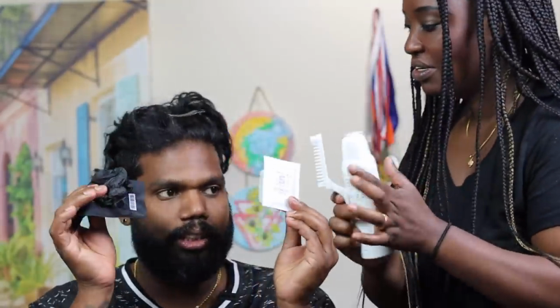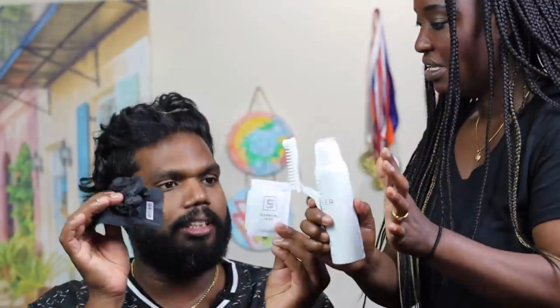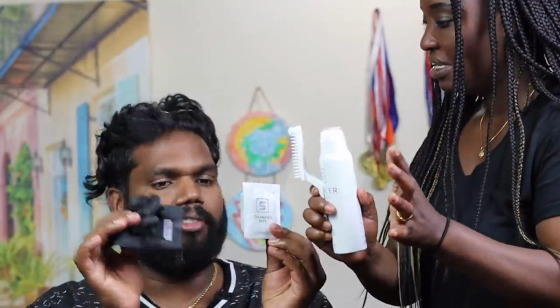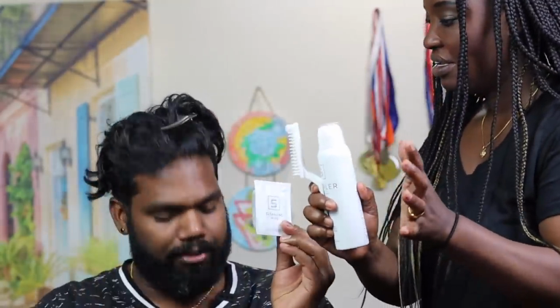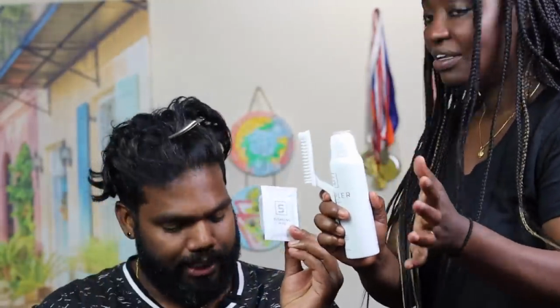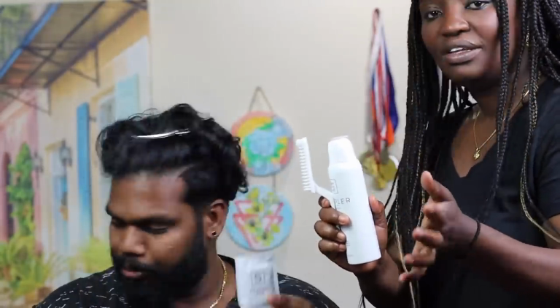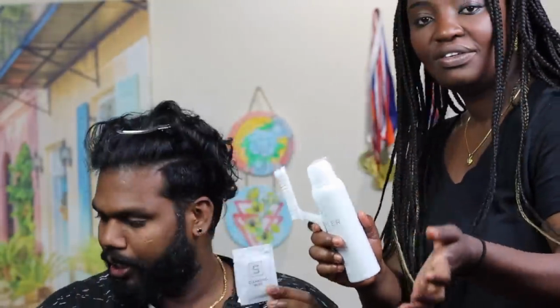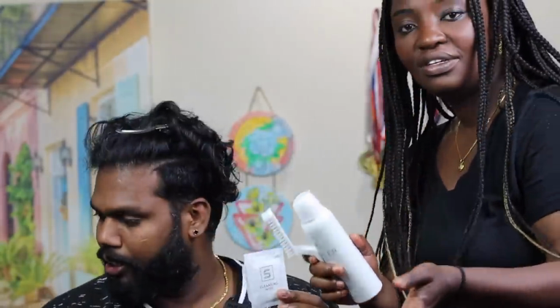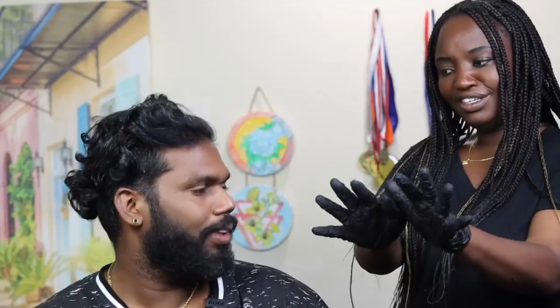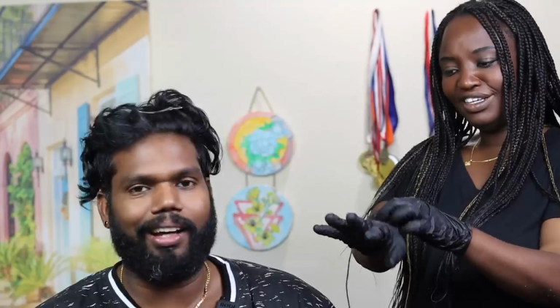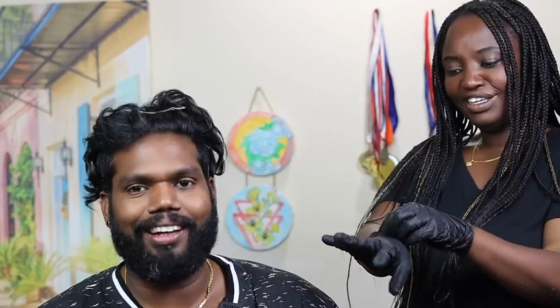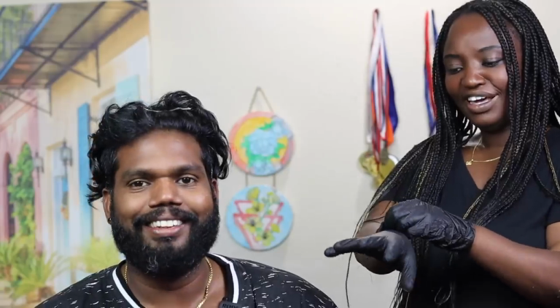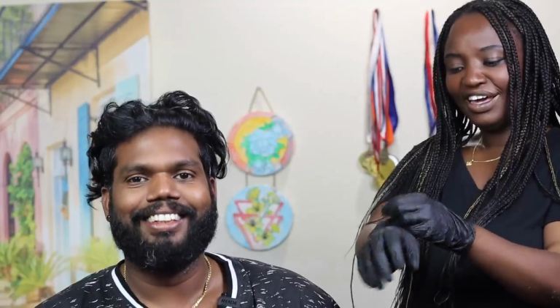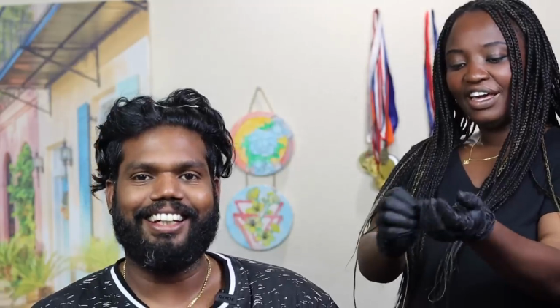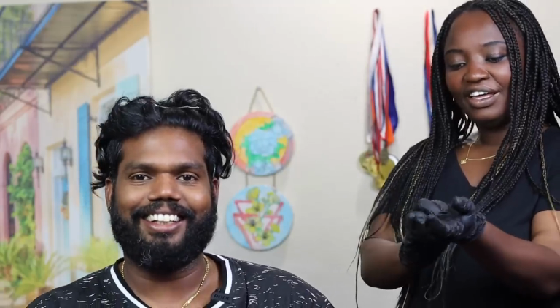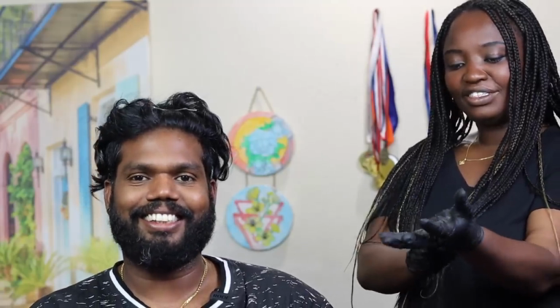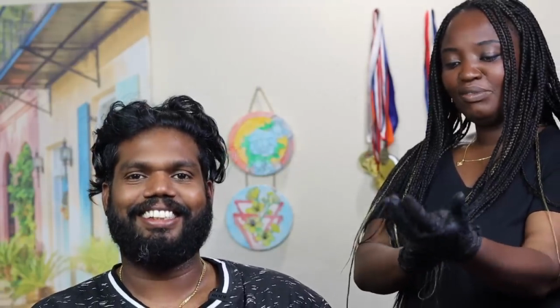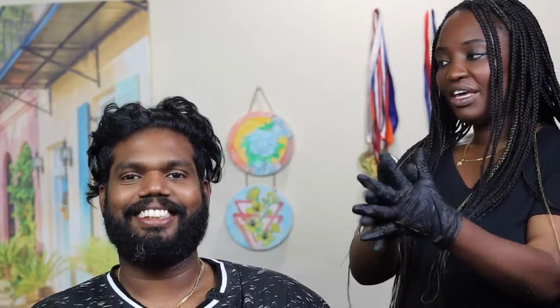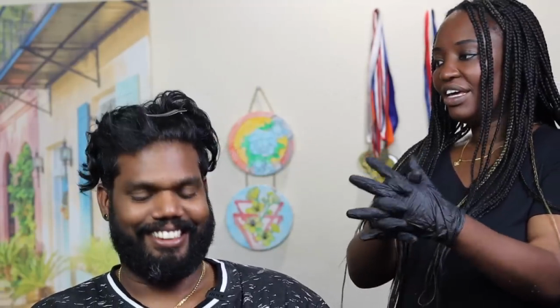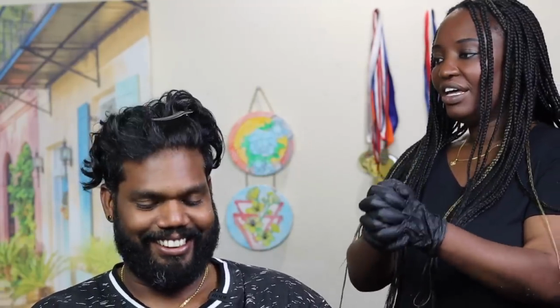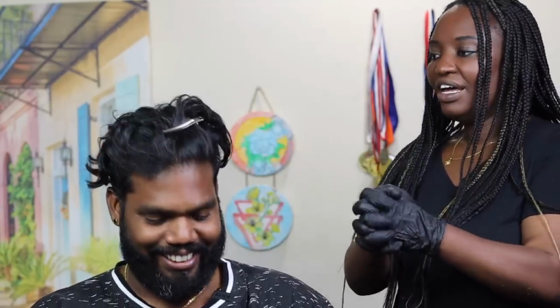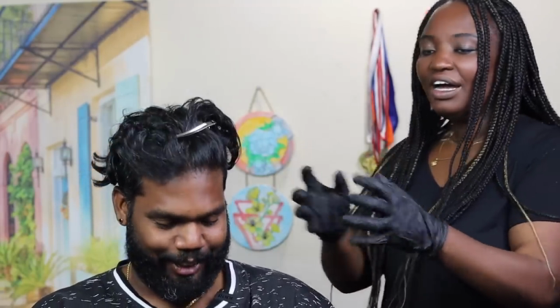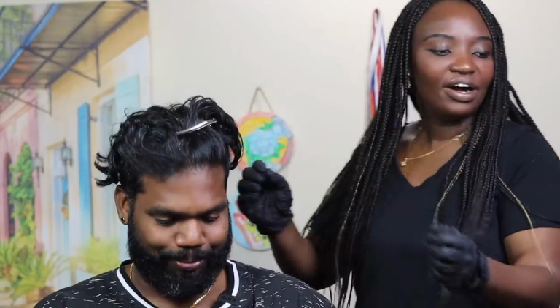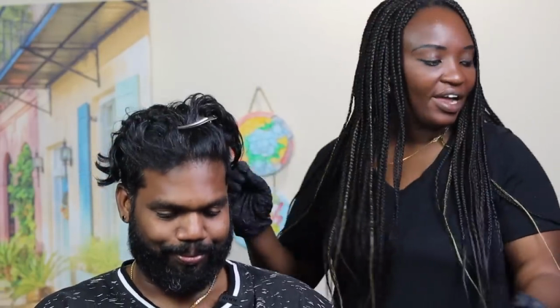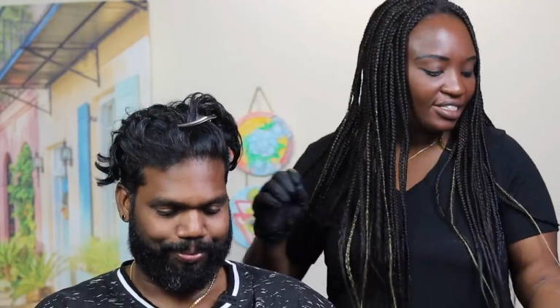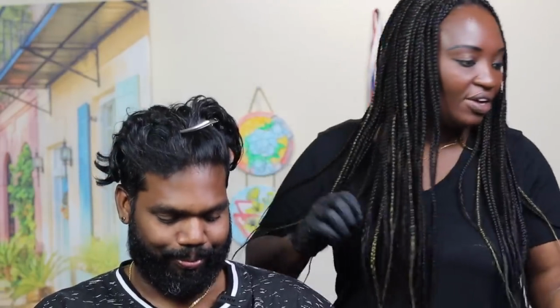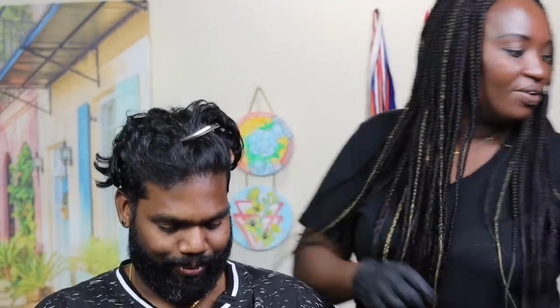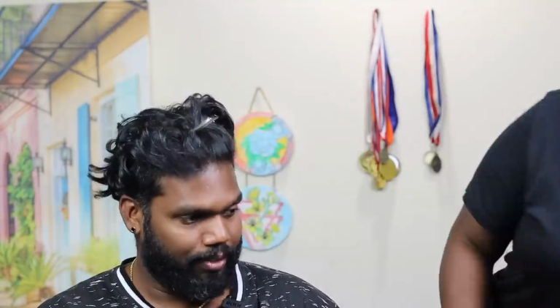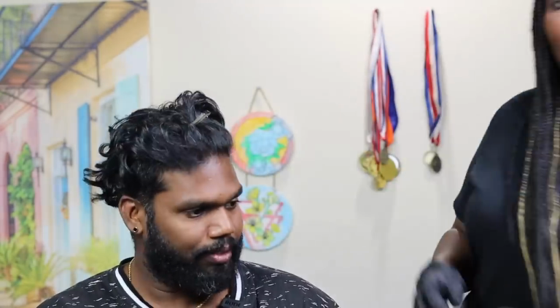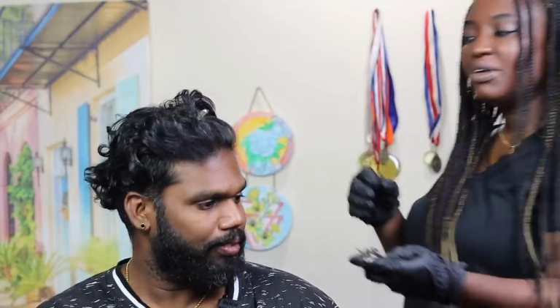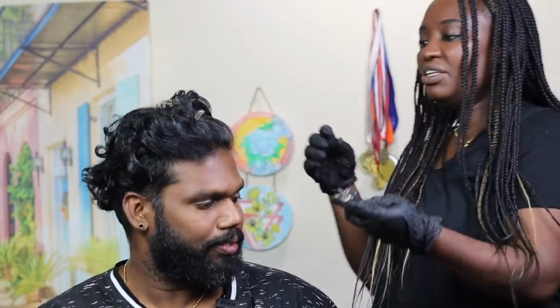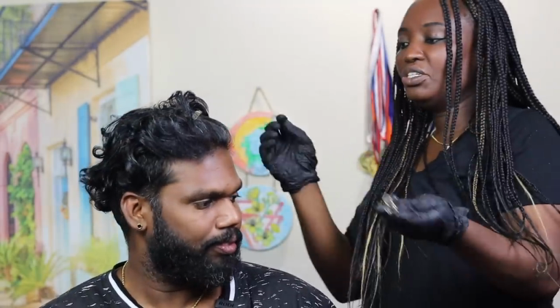It also comes with a stain guard wipe and gloves — five things in total. It's a good kit!